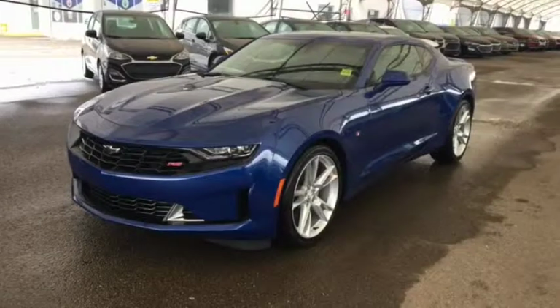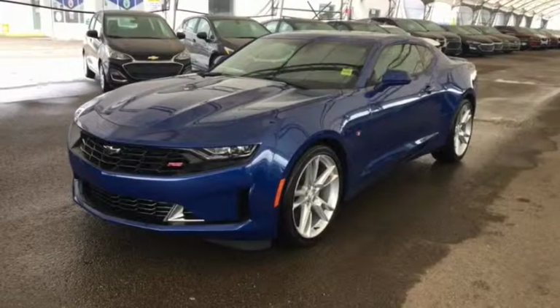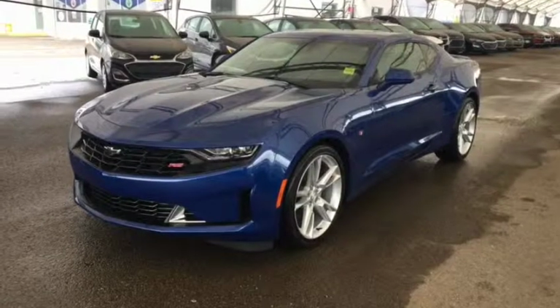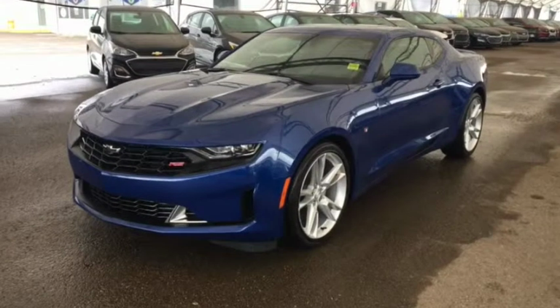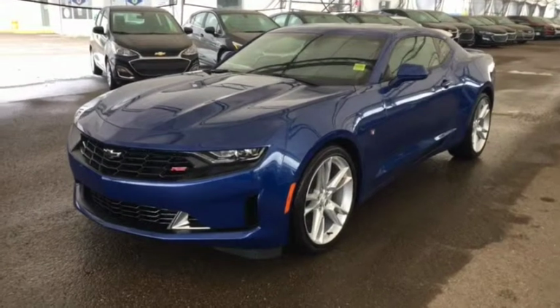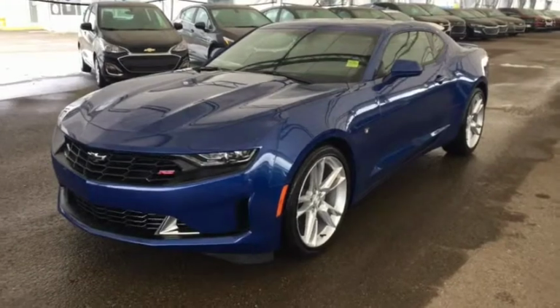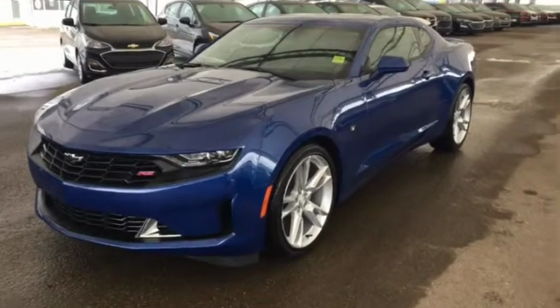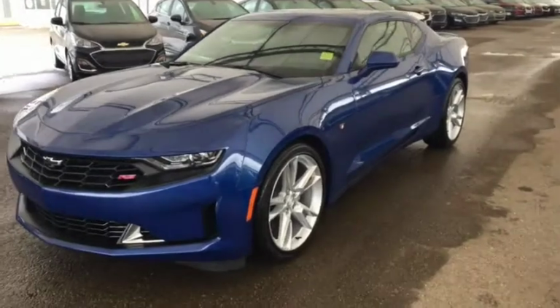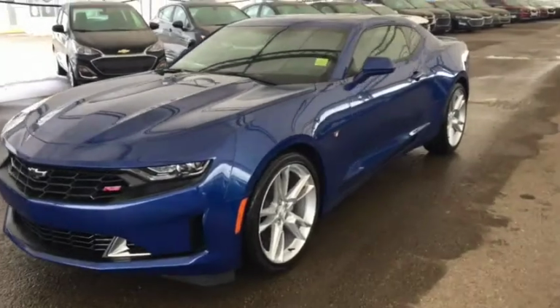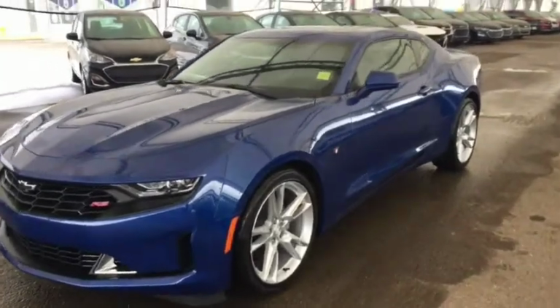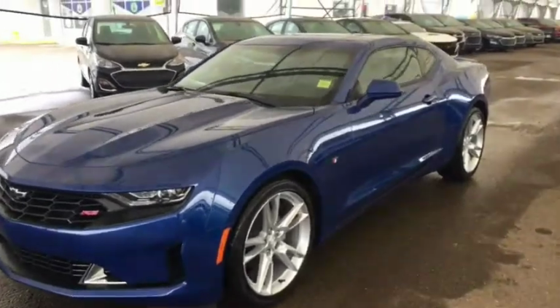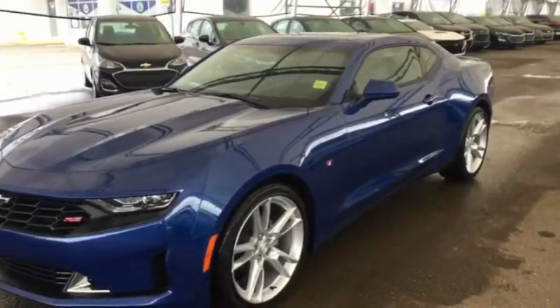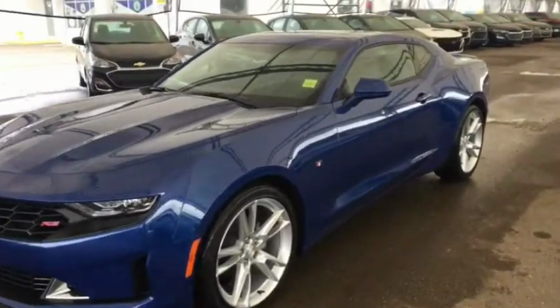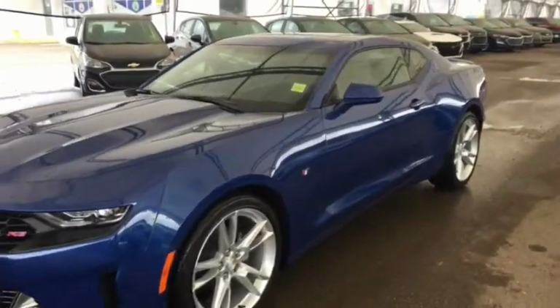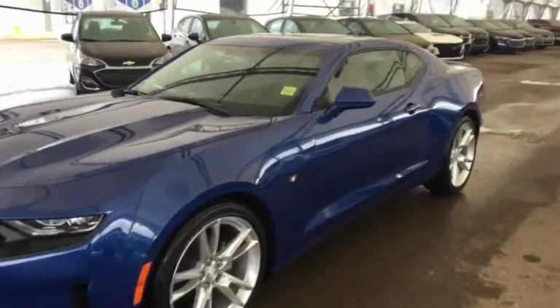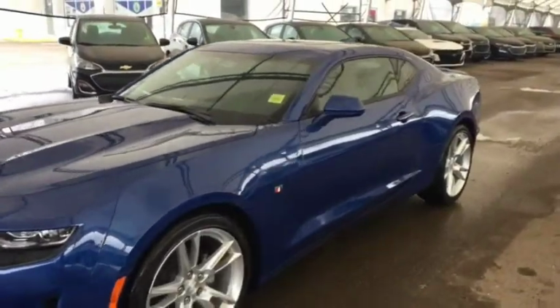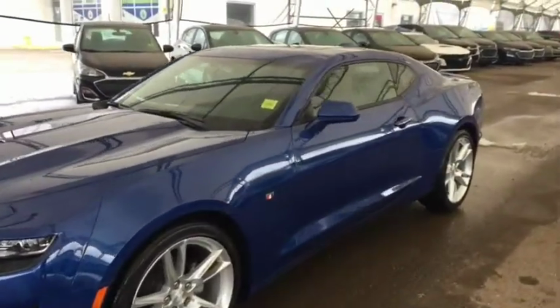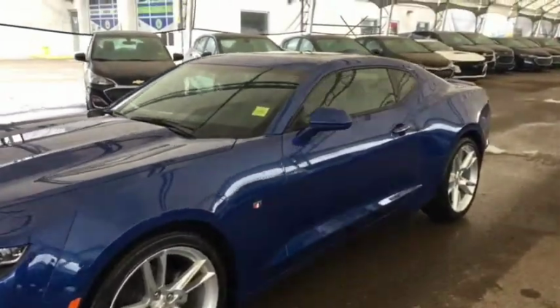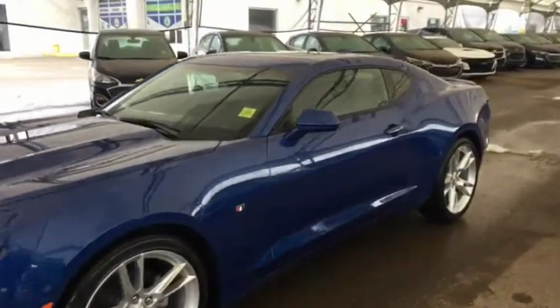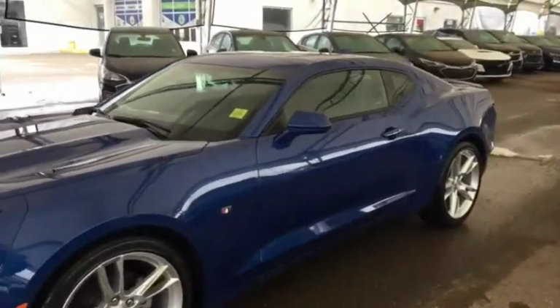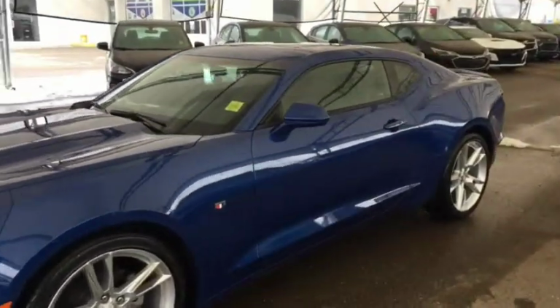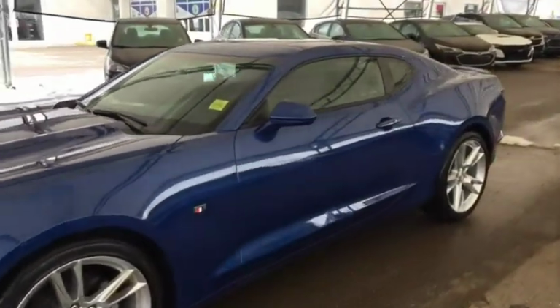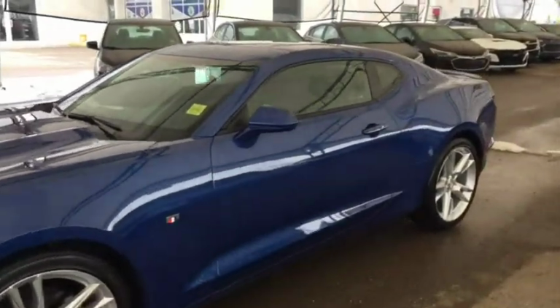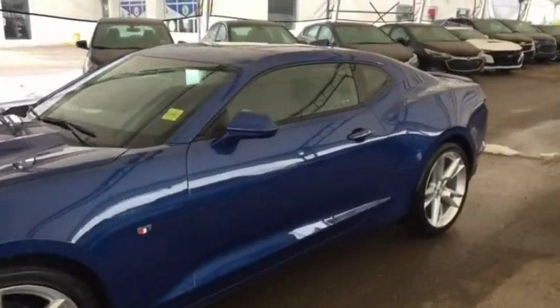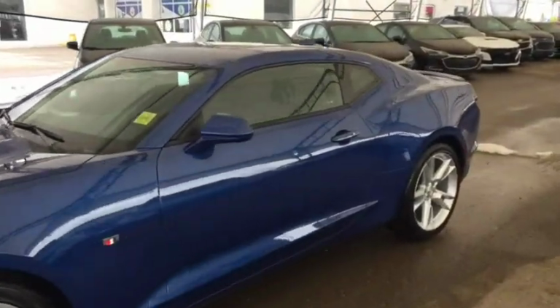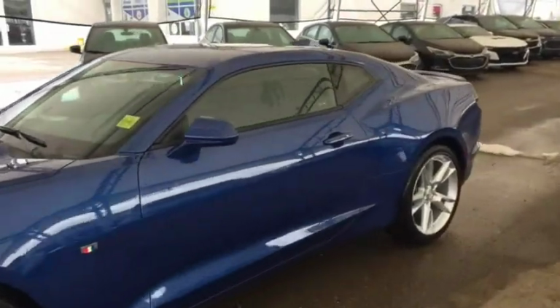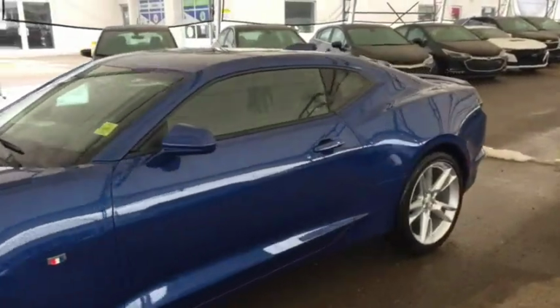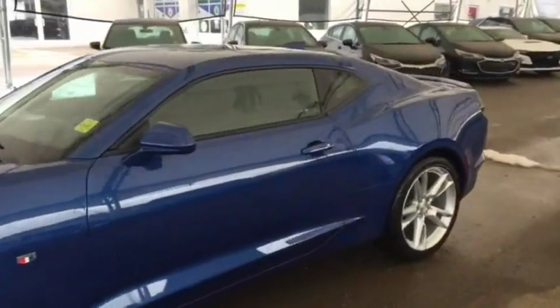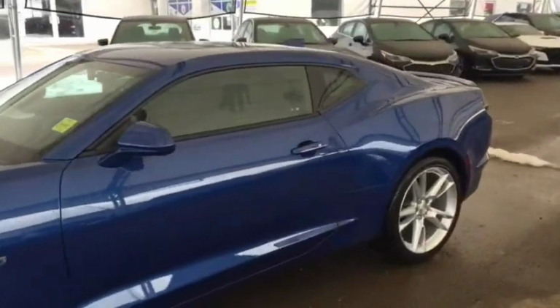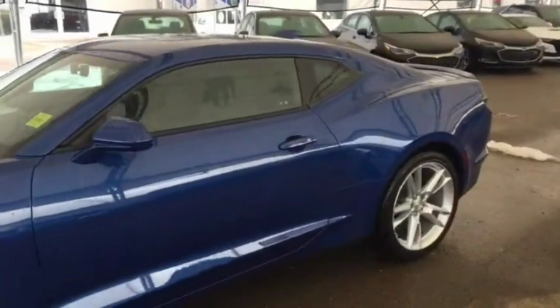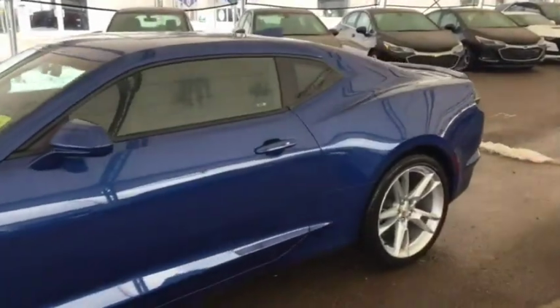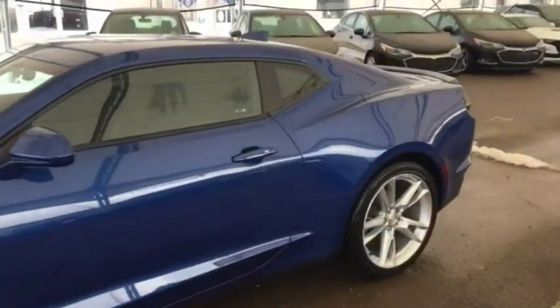Welcome to Davis Chevrolet. This is a 2019 Chevrolet Camaro in the color blue.